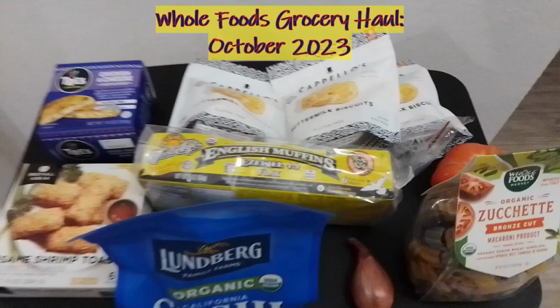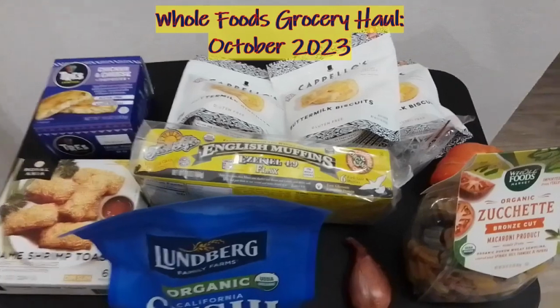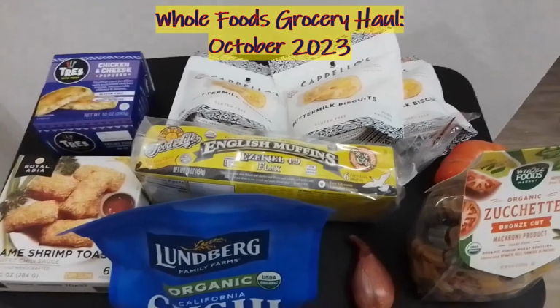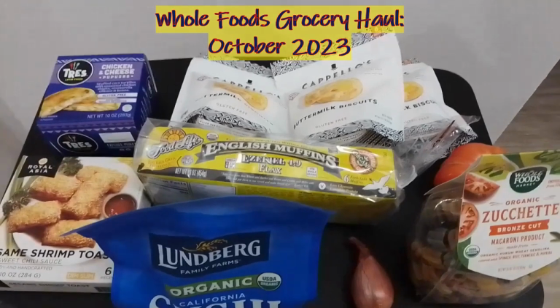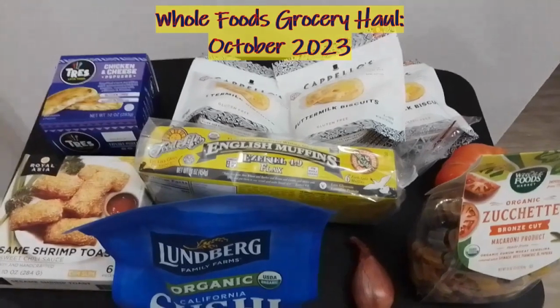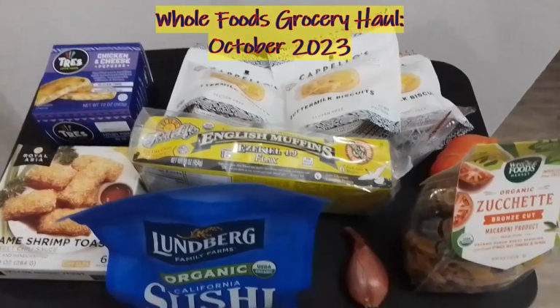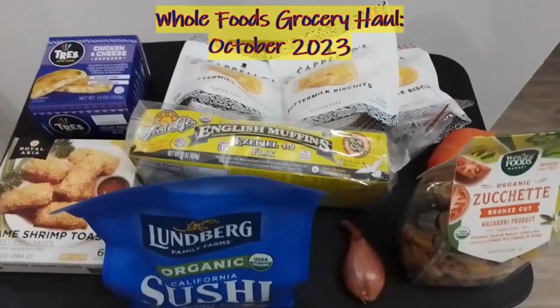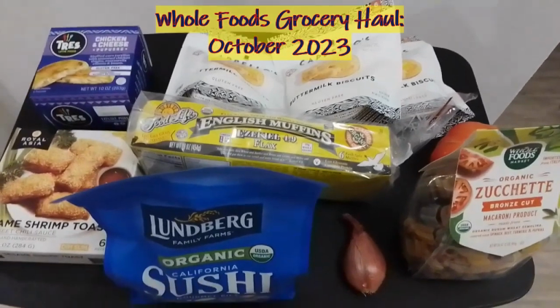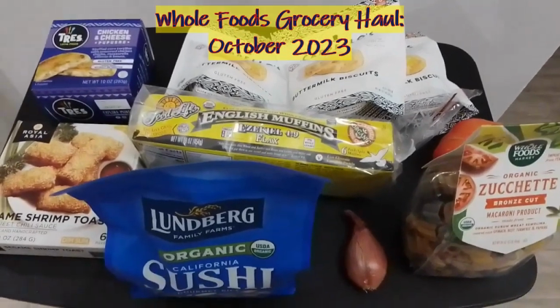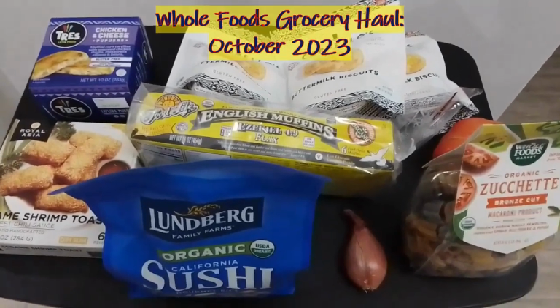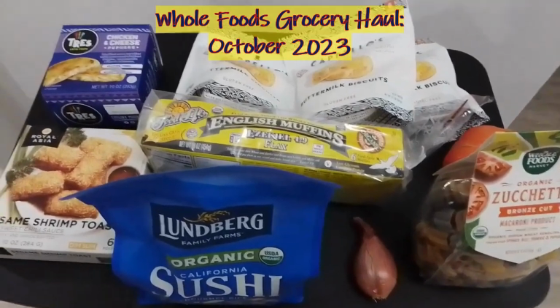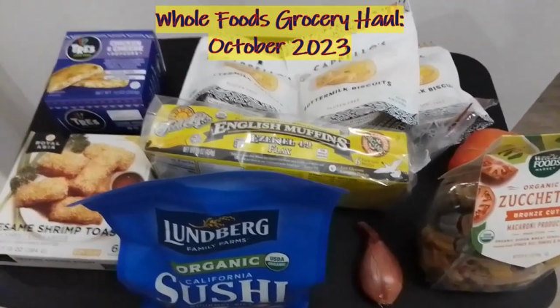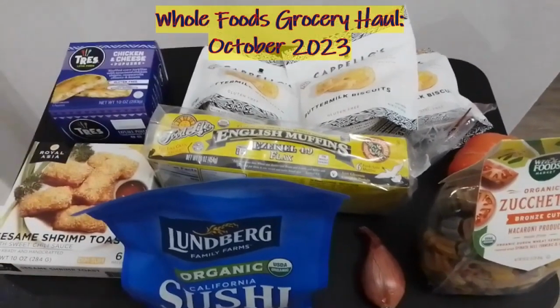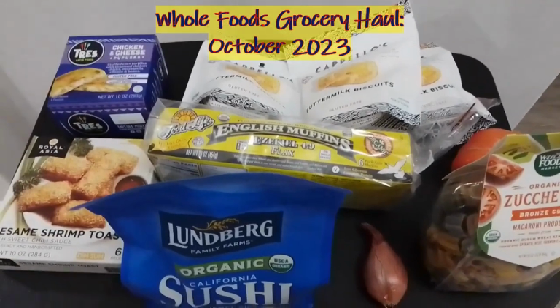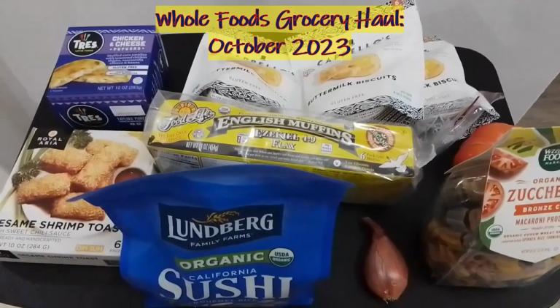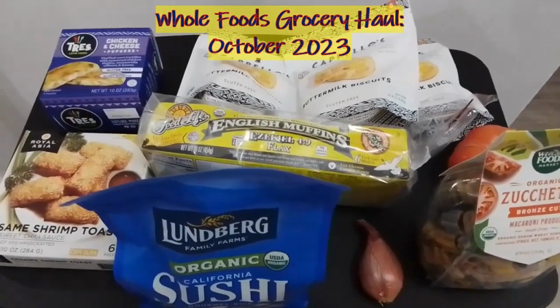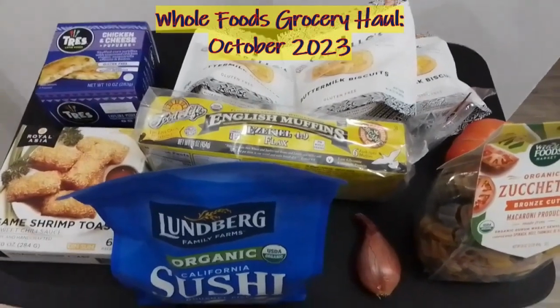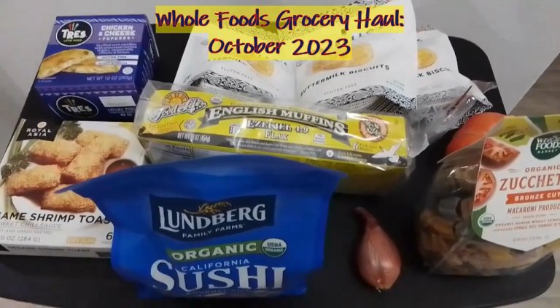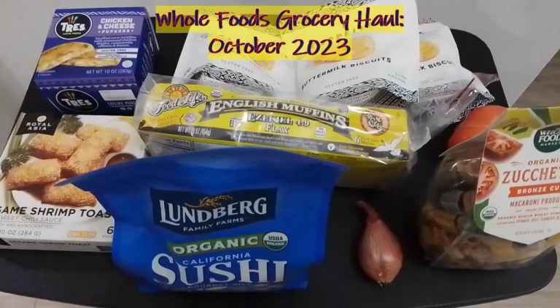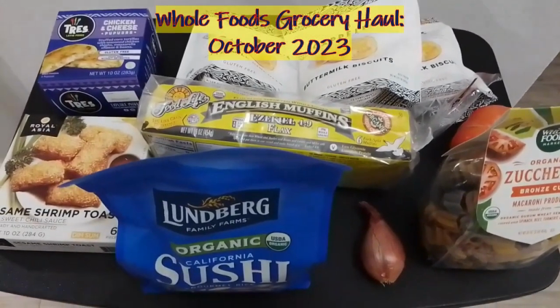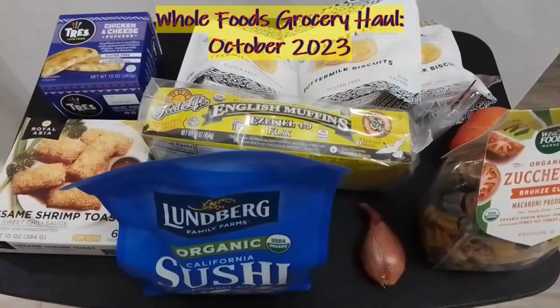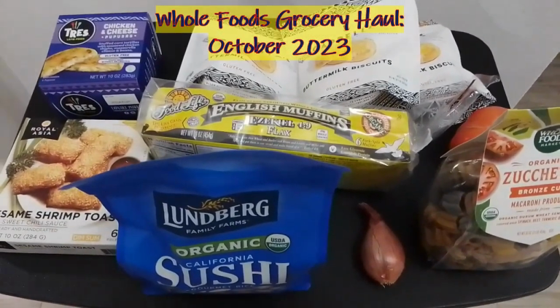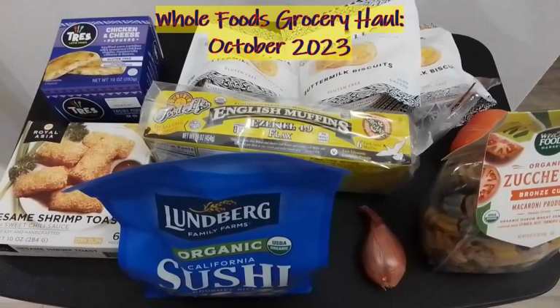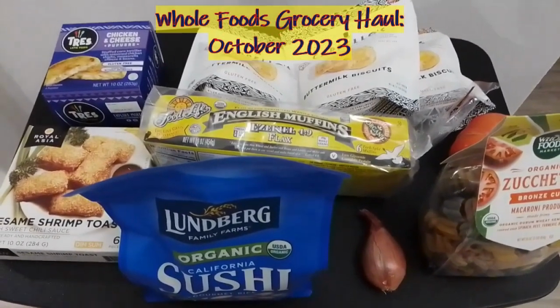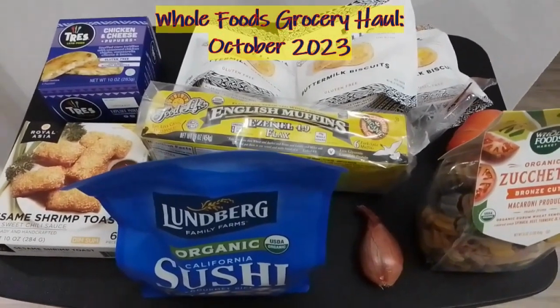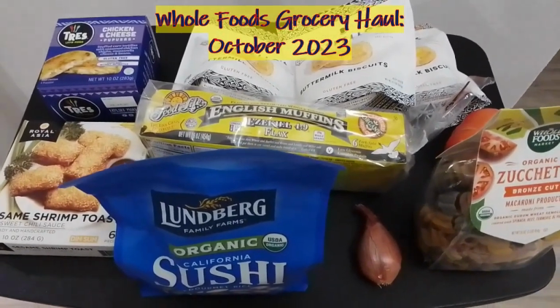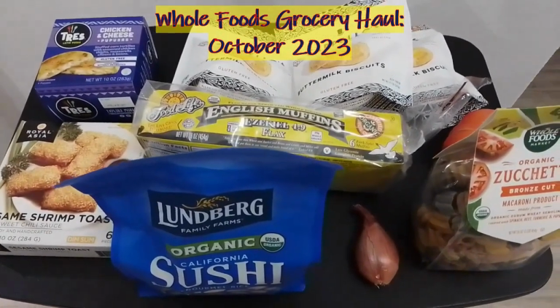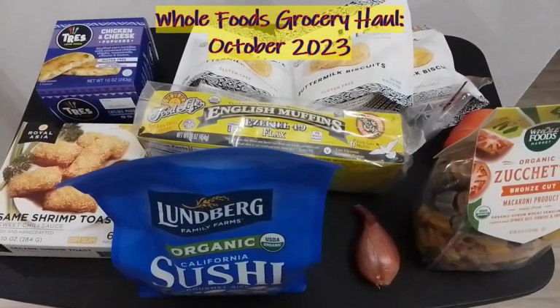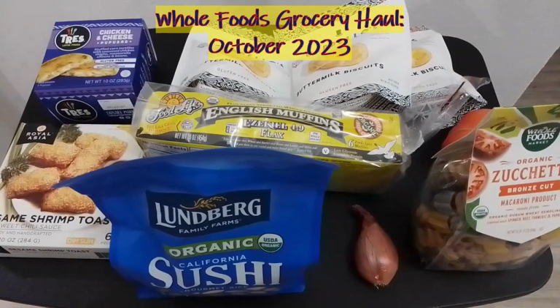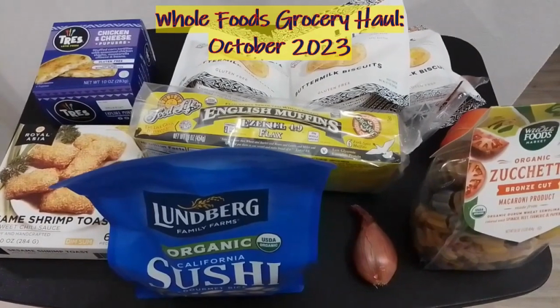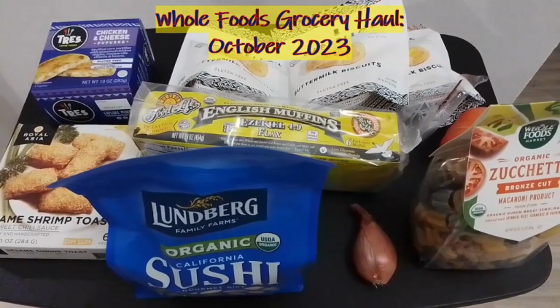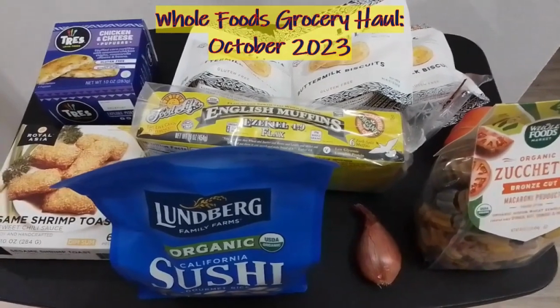Hello everyone, we're going to share with you what we got — our tiny haul at Whole Foods today.